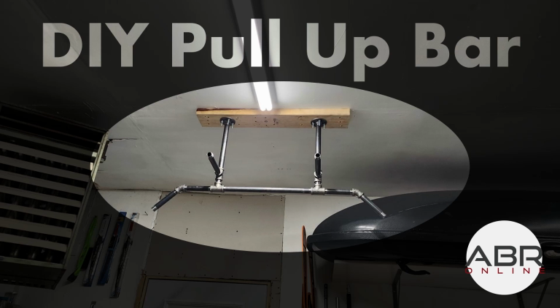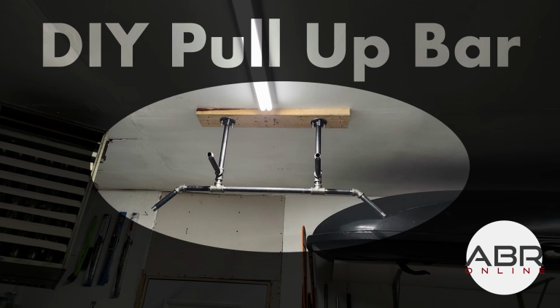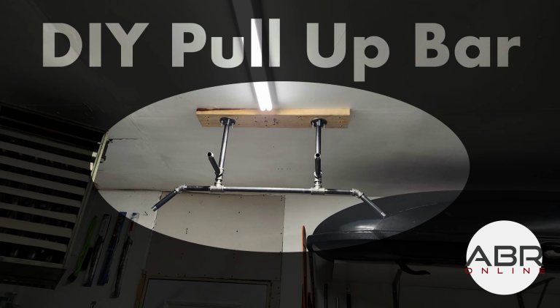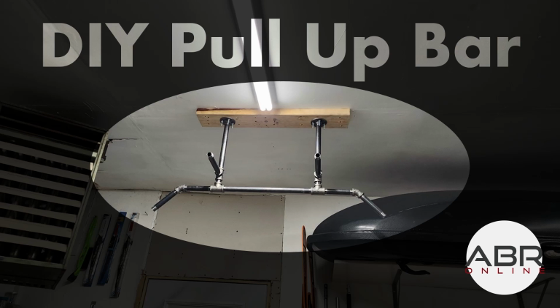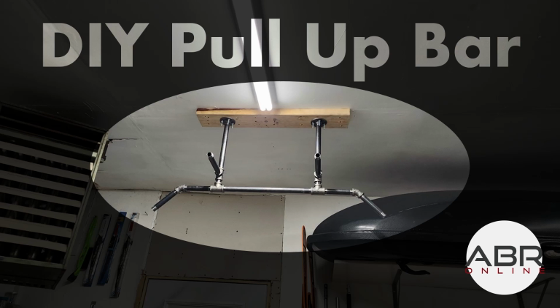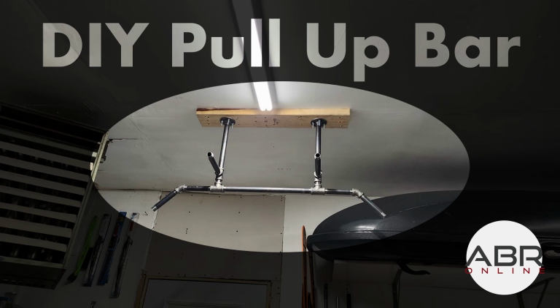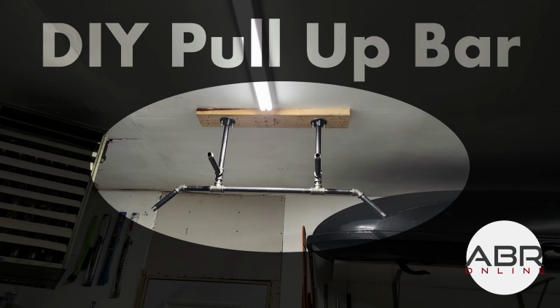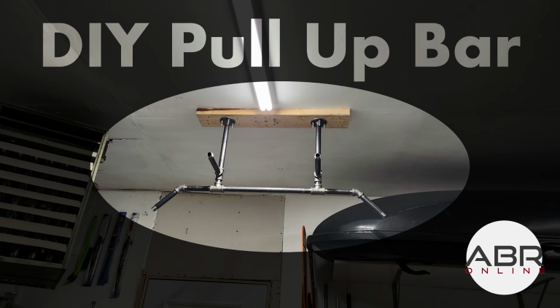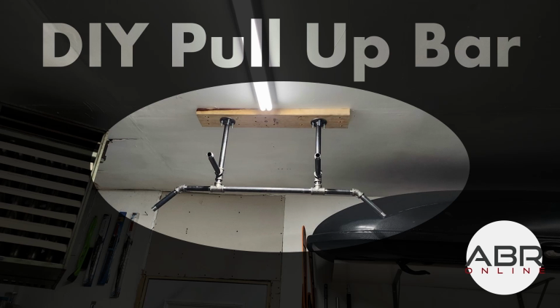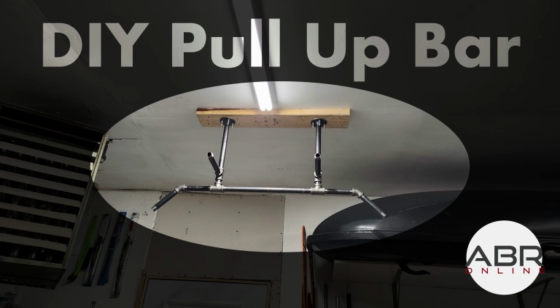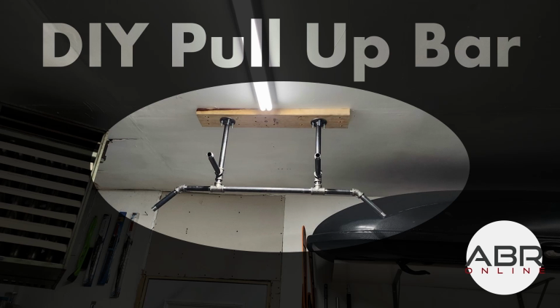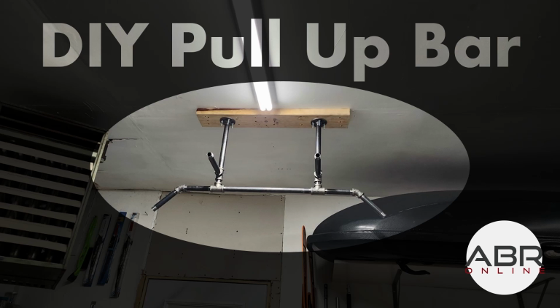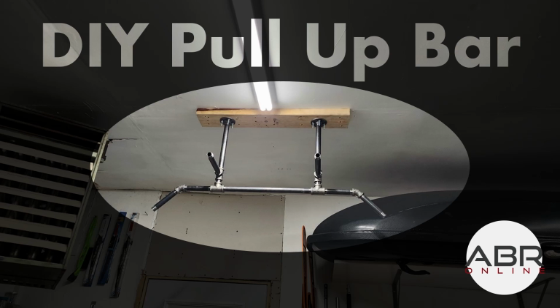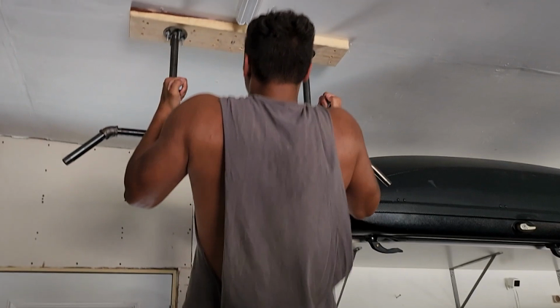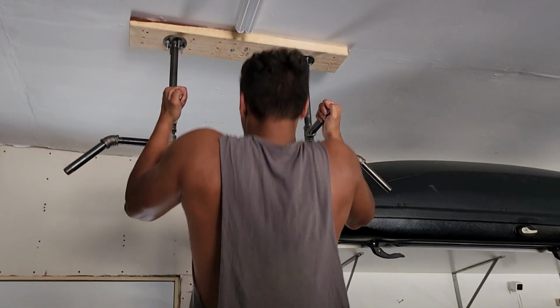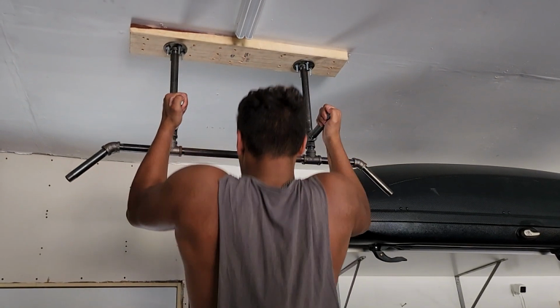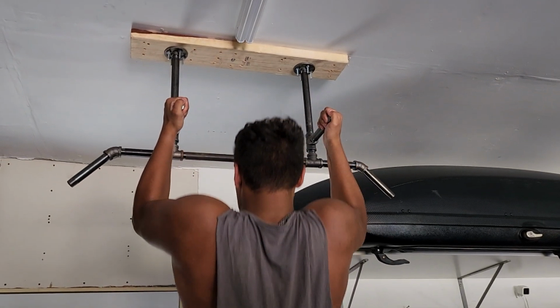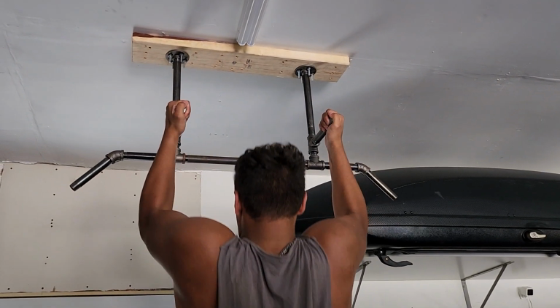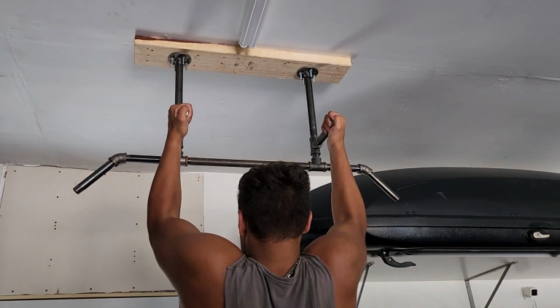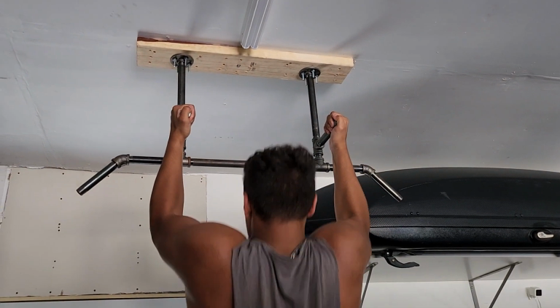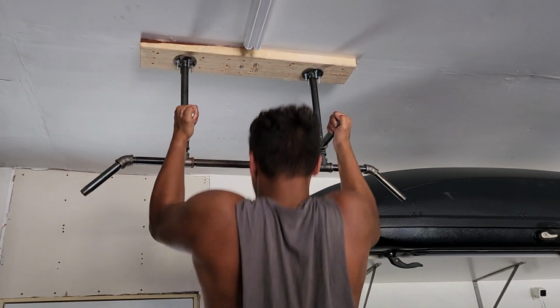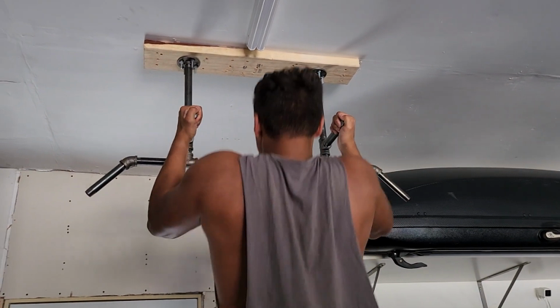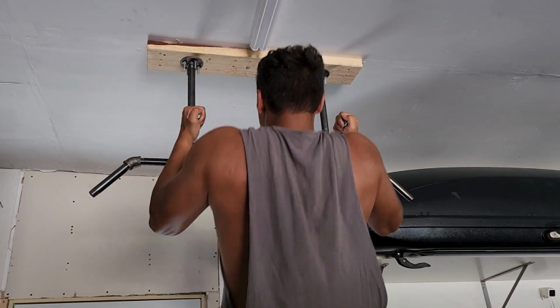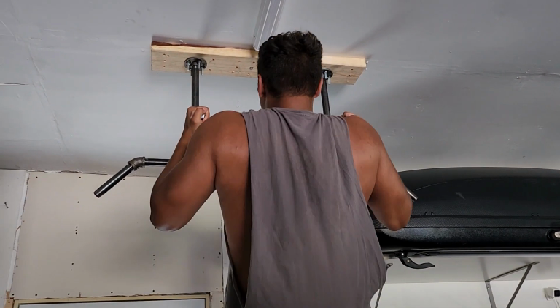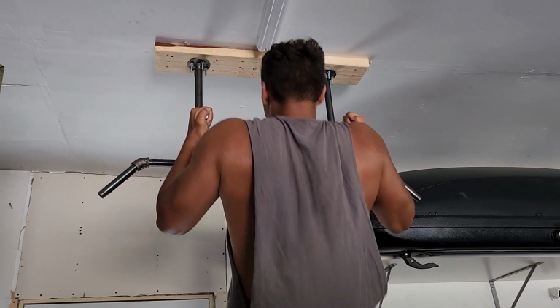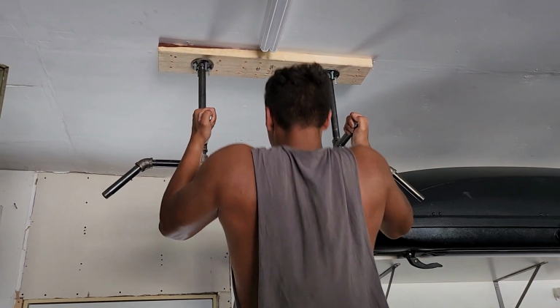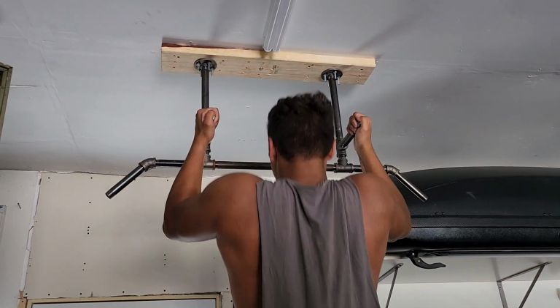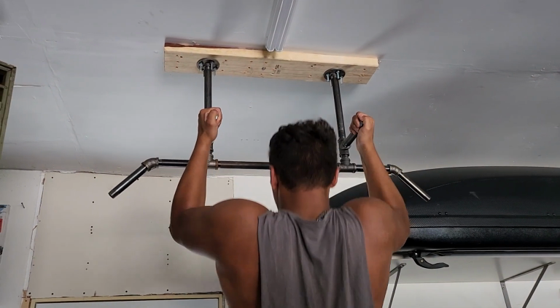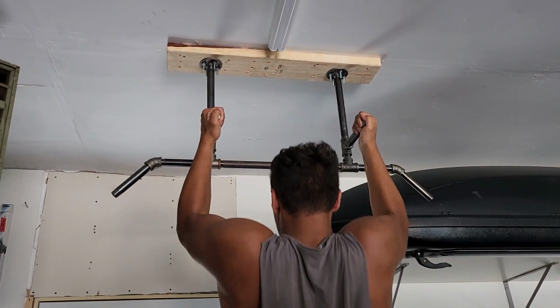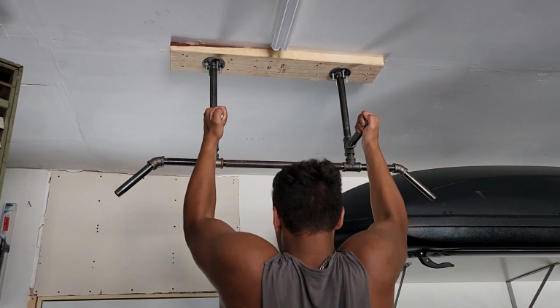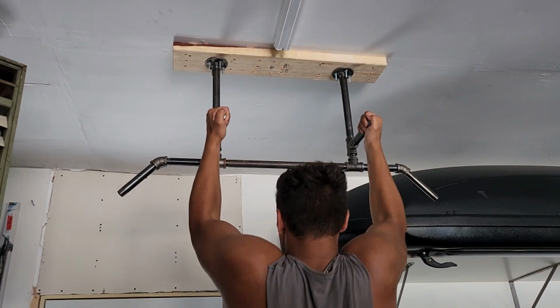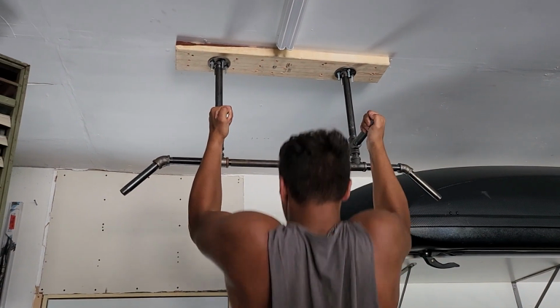In this video we're going to share our latest project with you. We're going to show you how to make this simple pull-up bar.